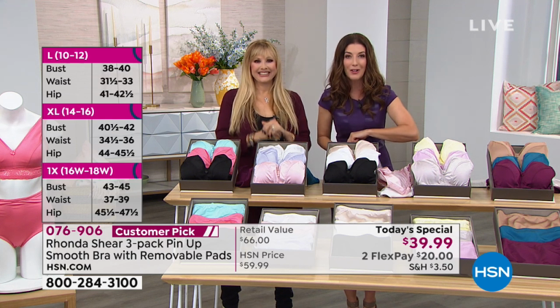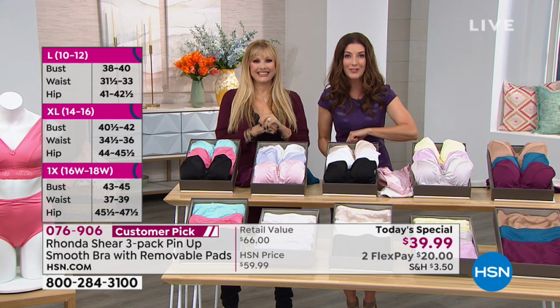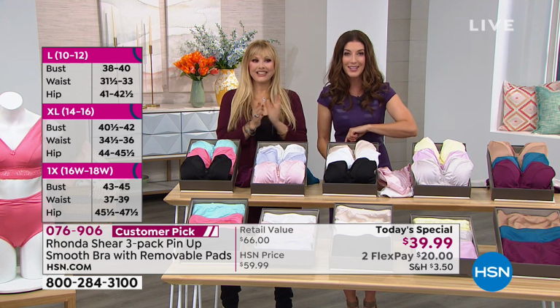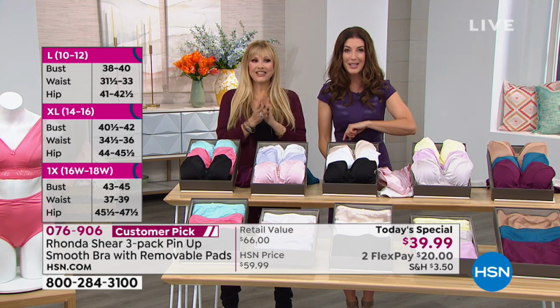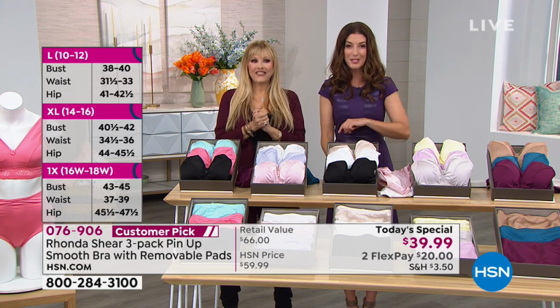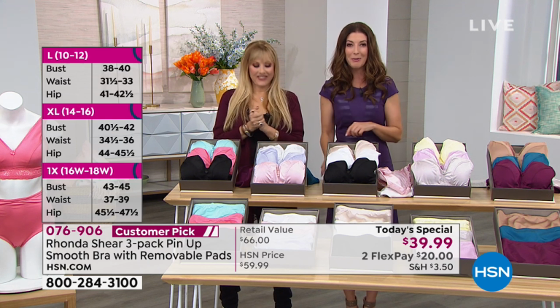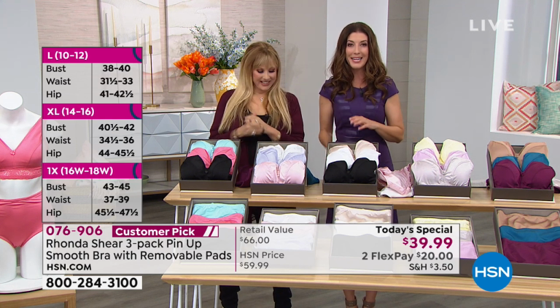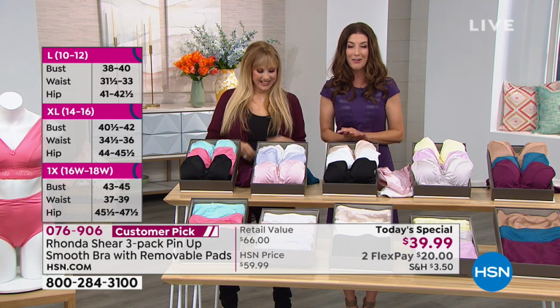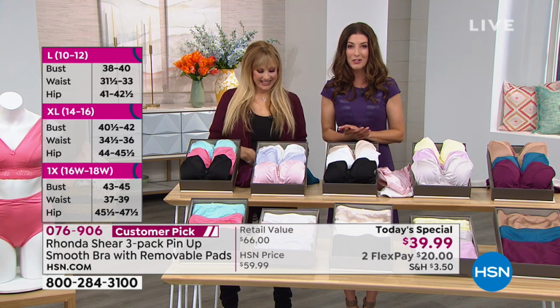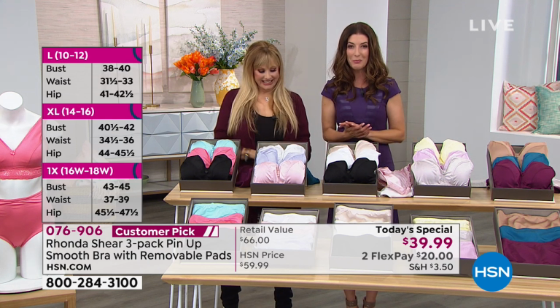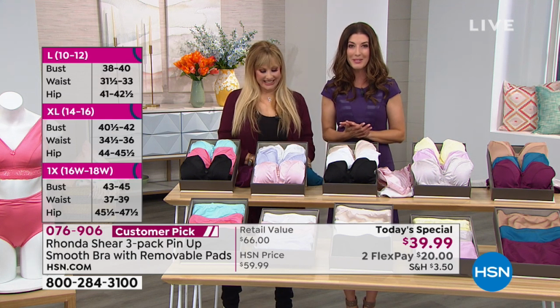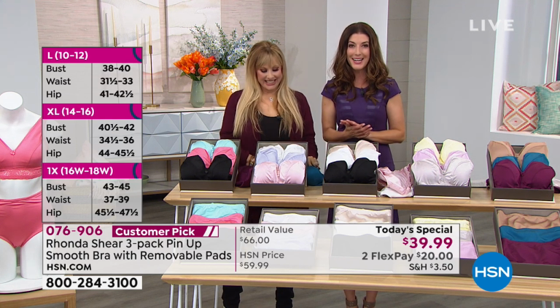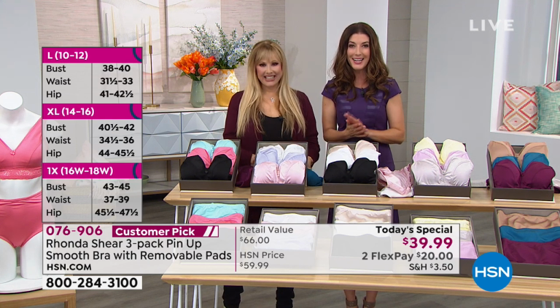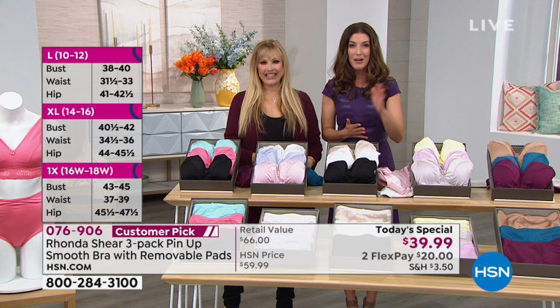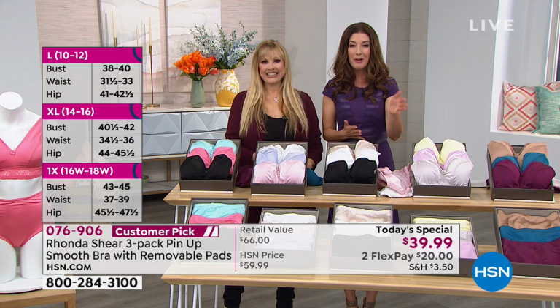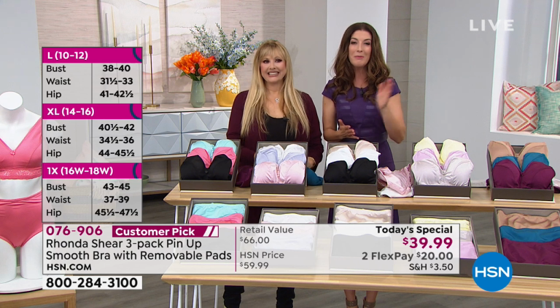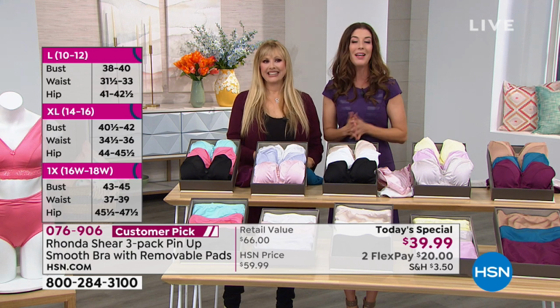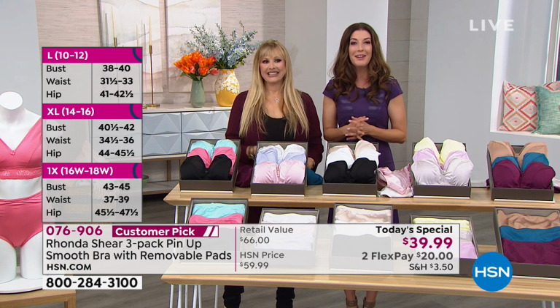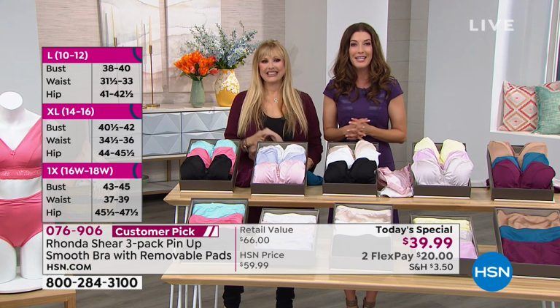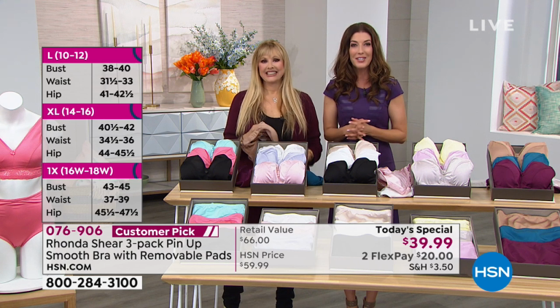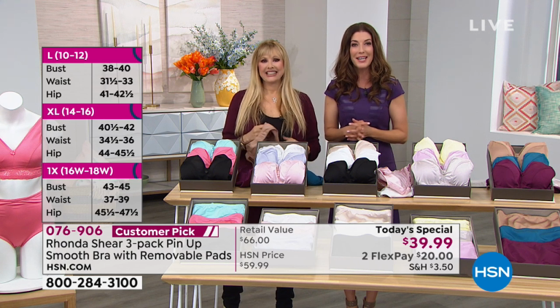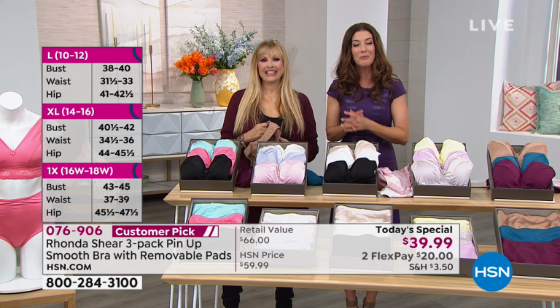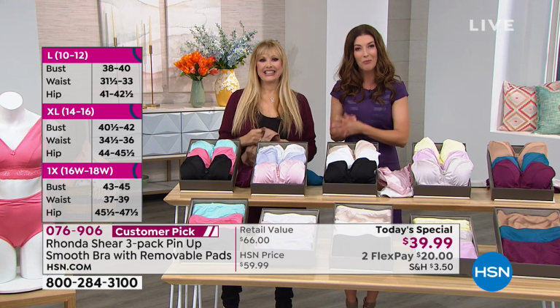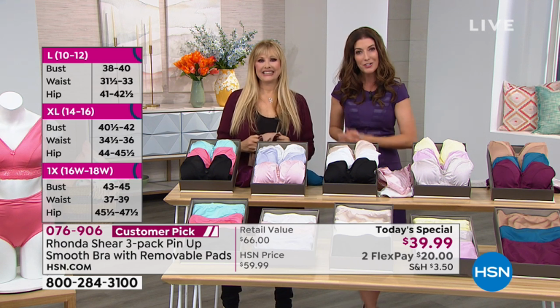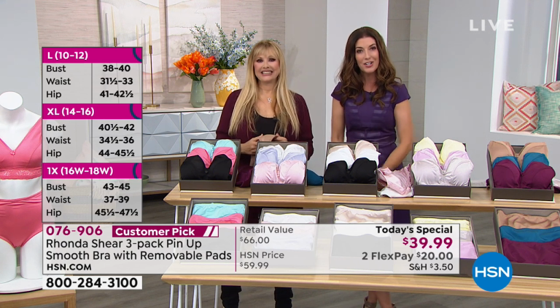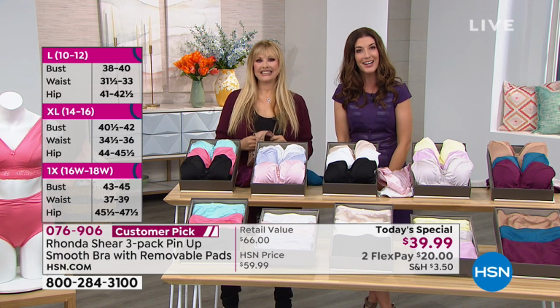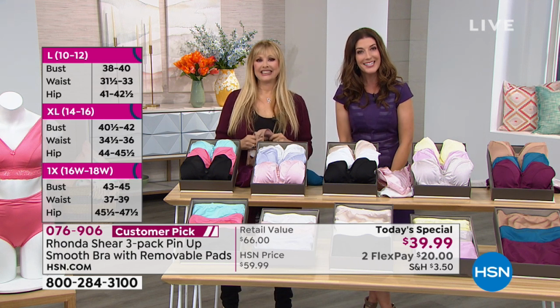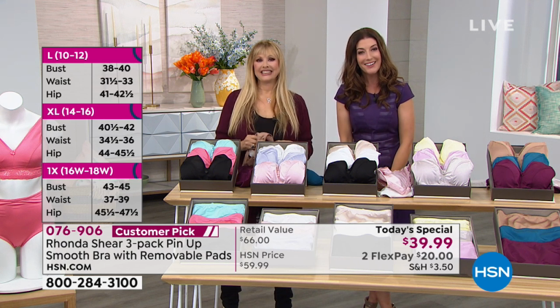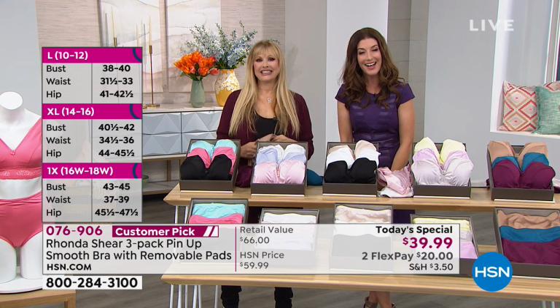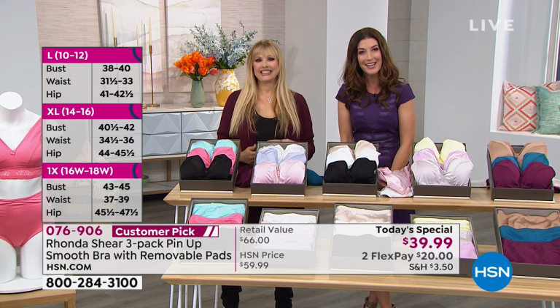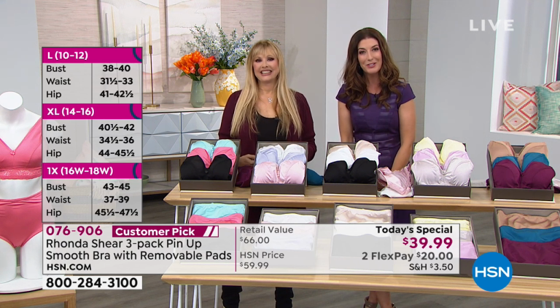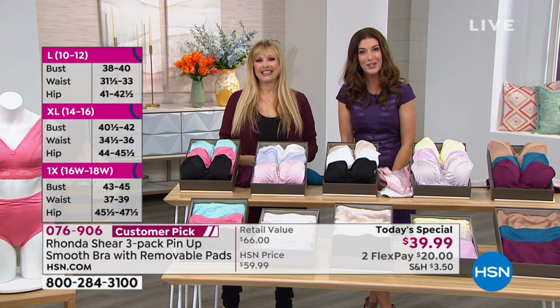We're going to our callers as we celebrate International Women's Day. Welcome — you're live on HSN with Ronda Sheer and Sarah.